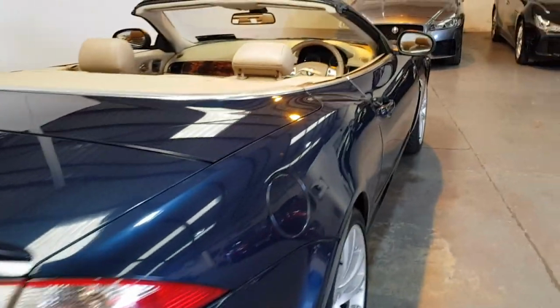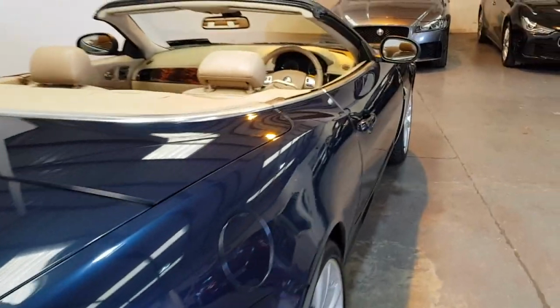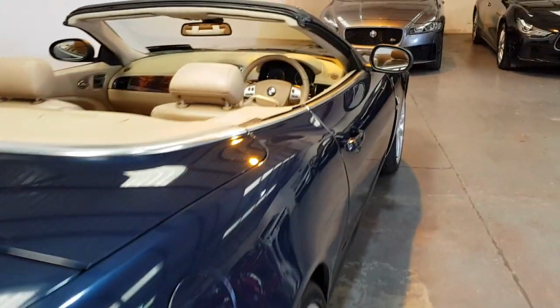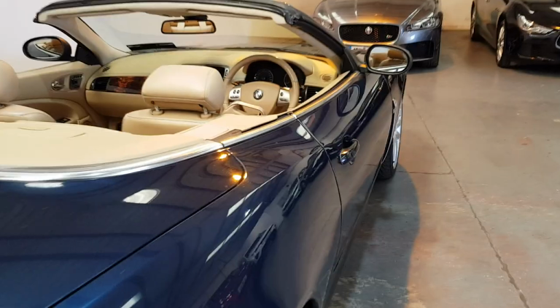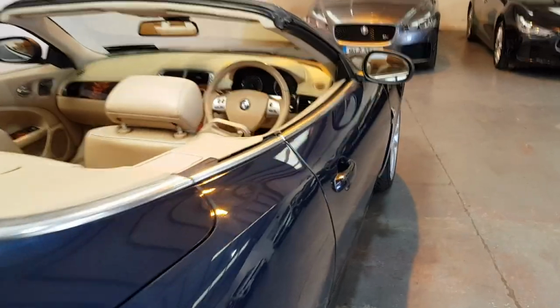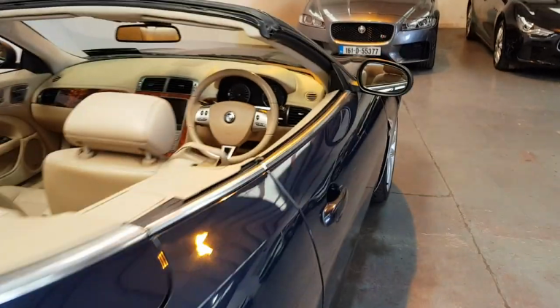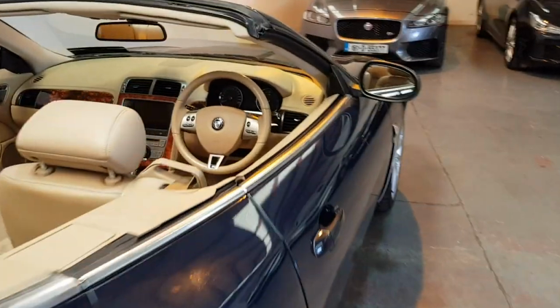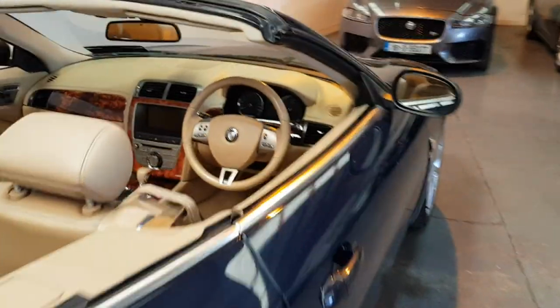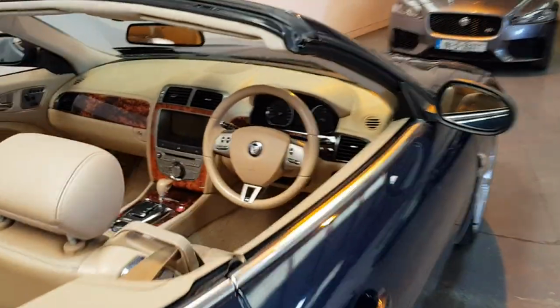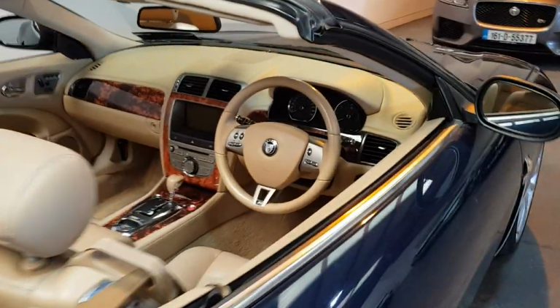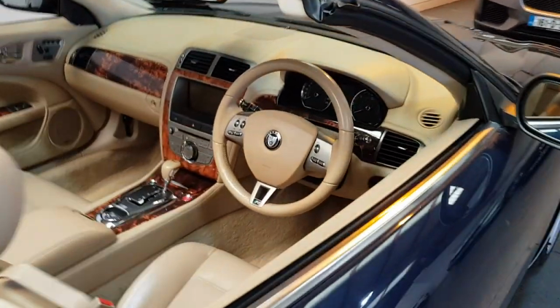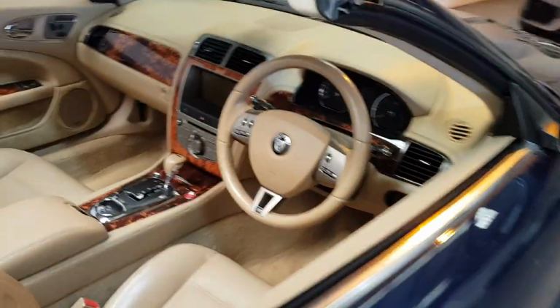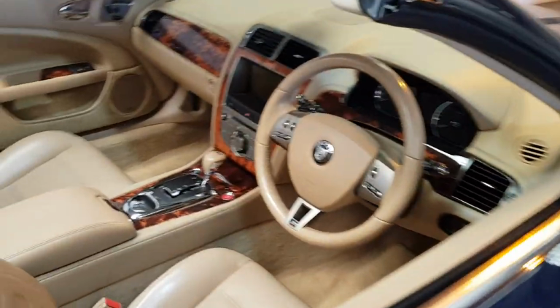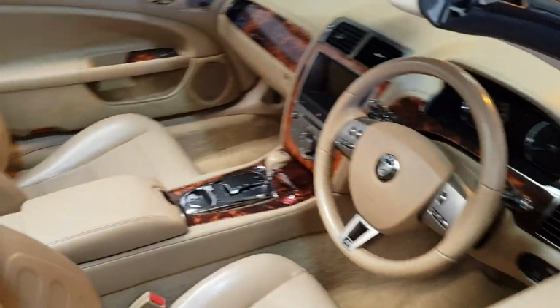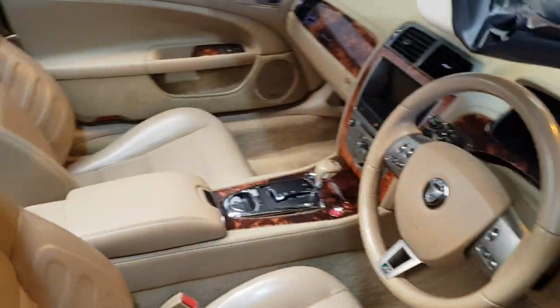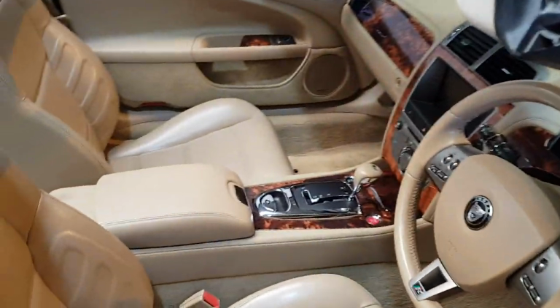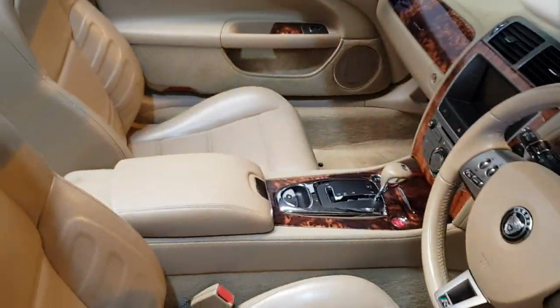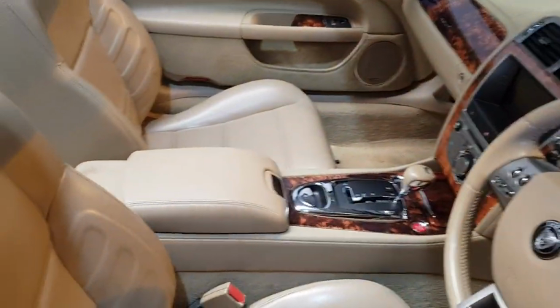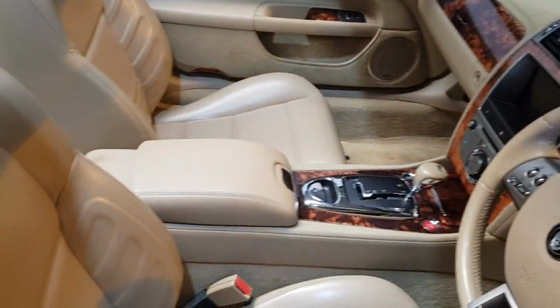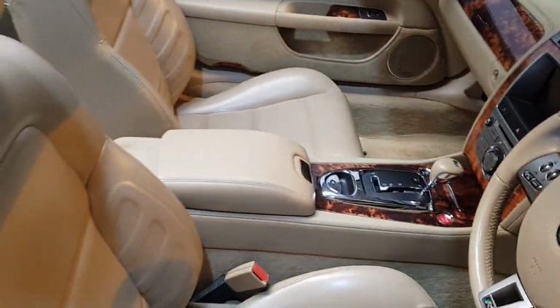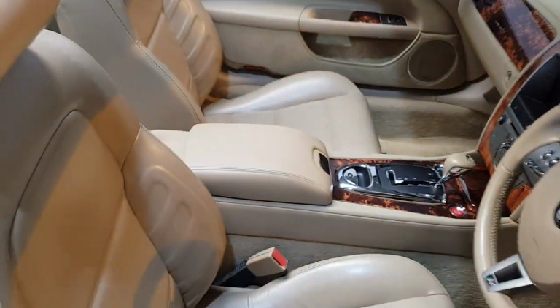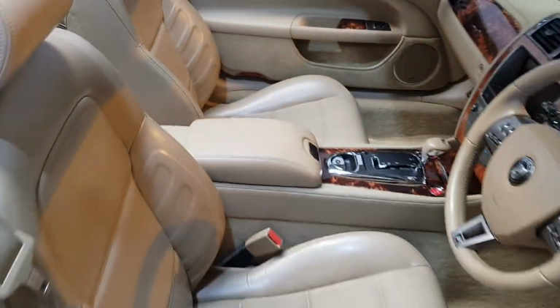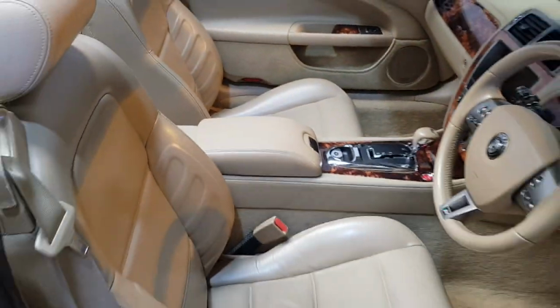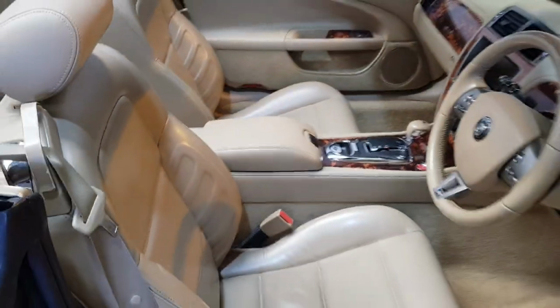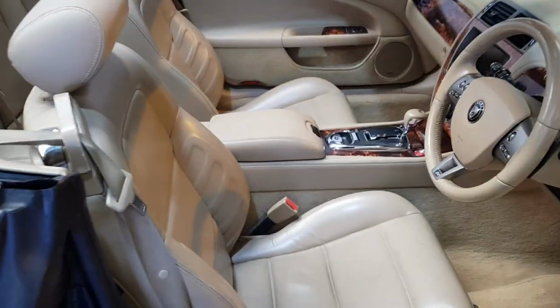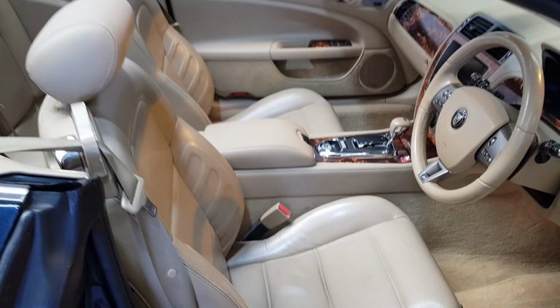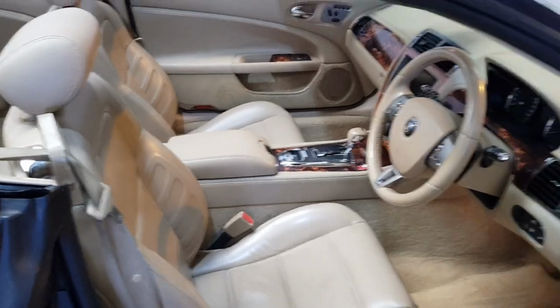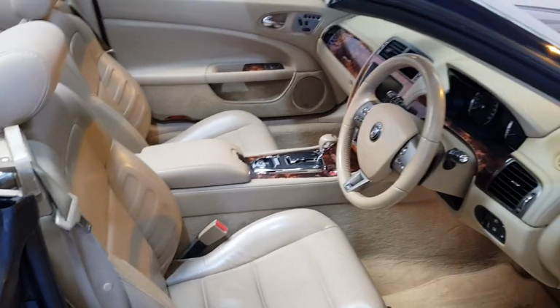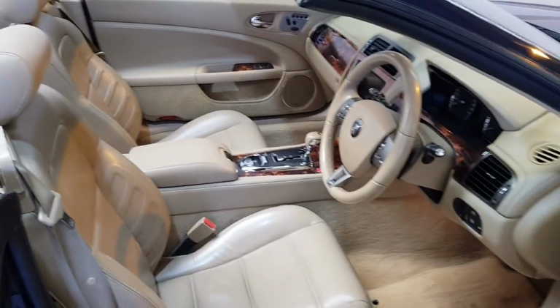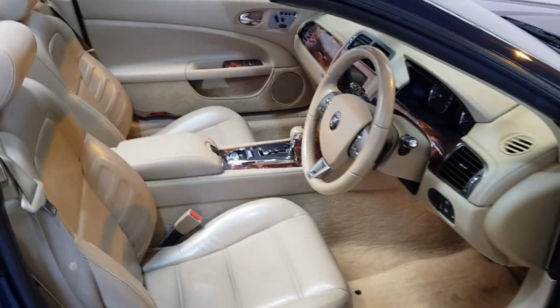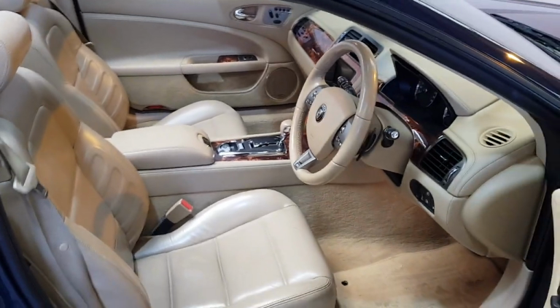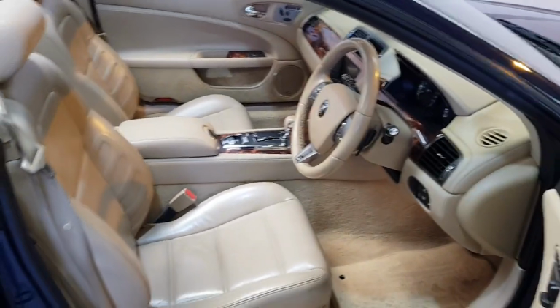Beautiful interior. All the extras: memory seats, front and rear sensors, cruise, everything you'd expect — heated seats.